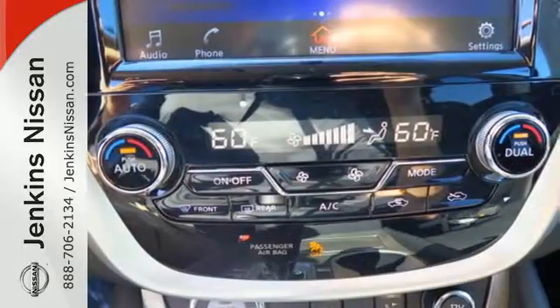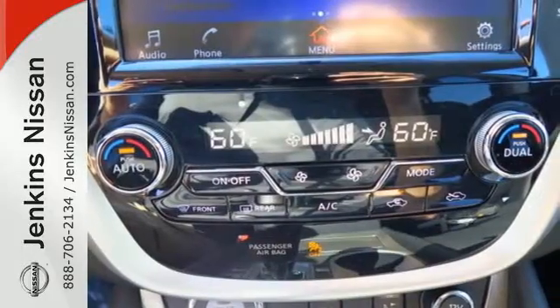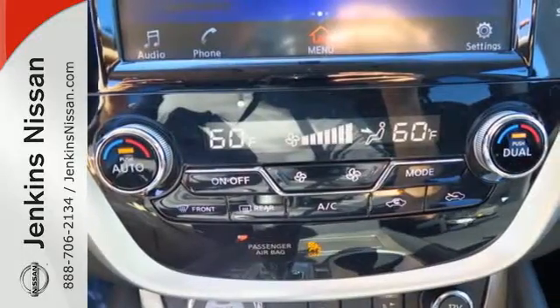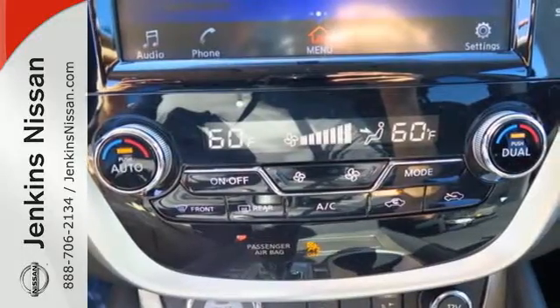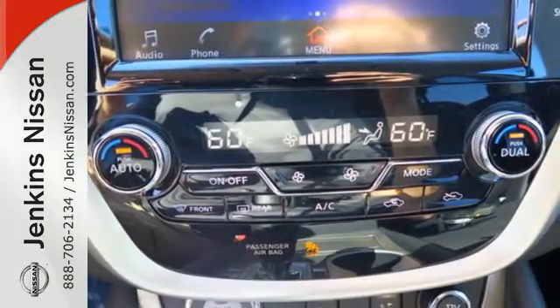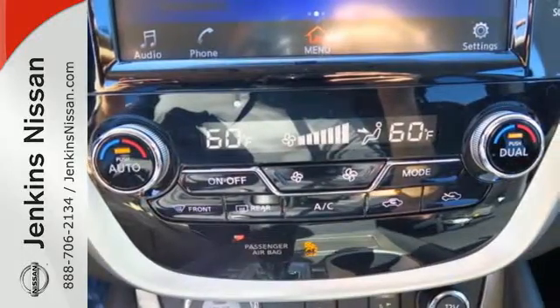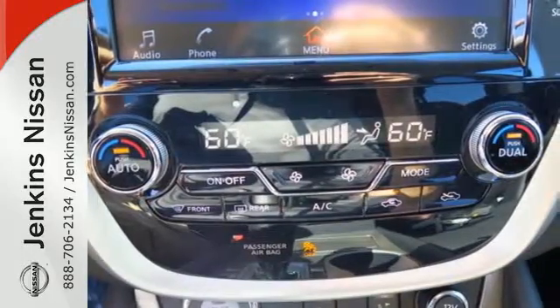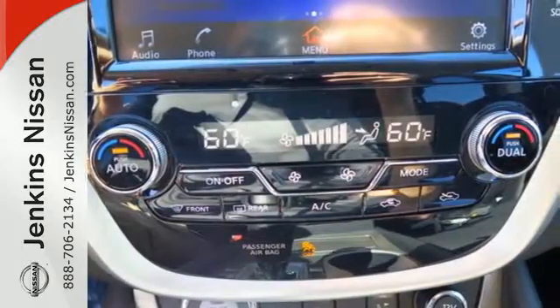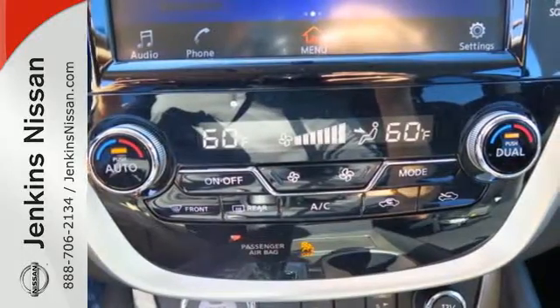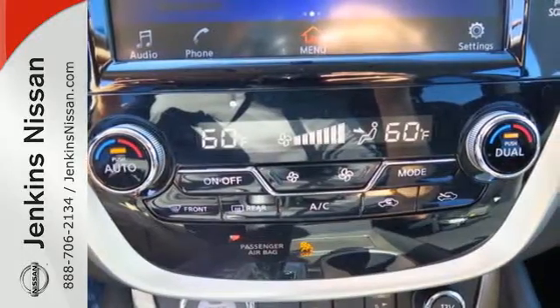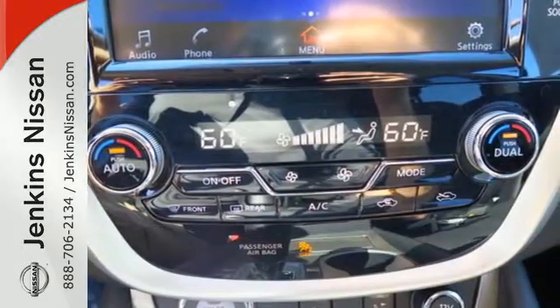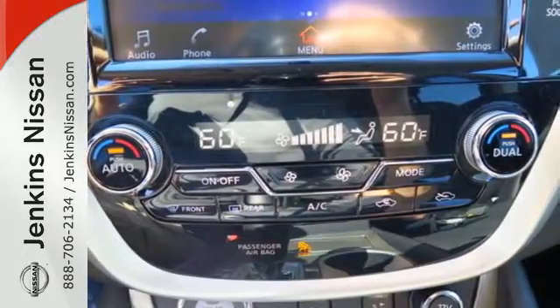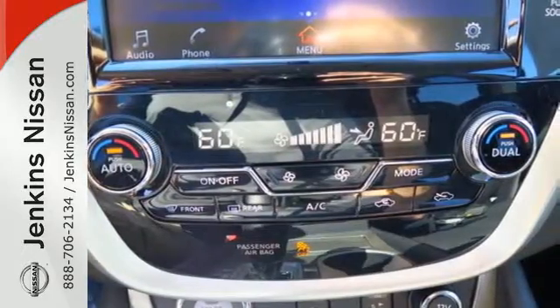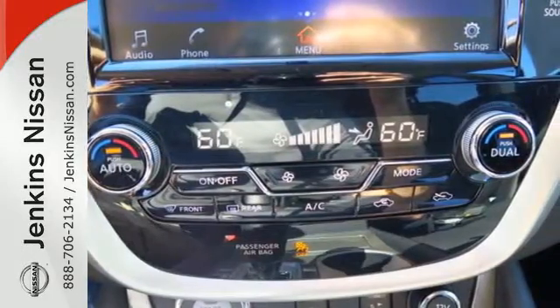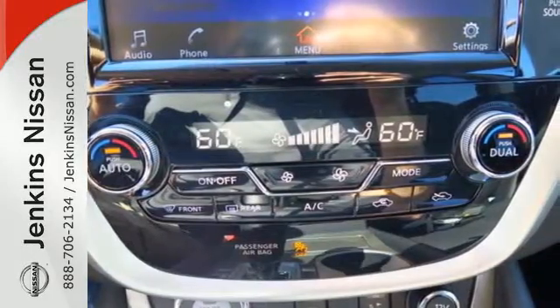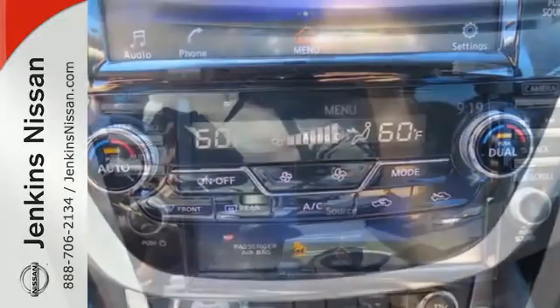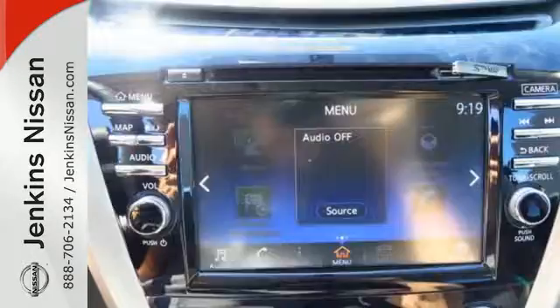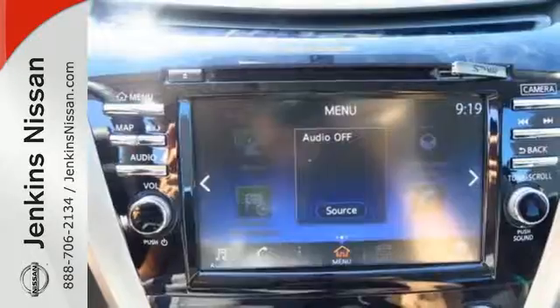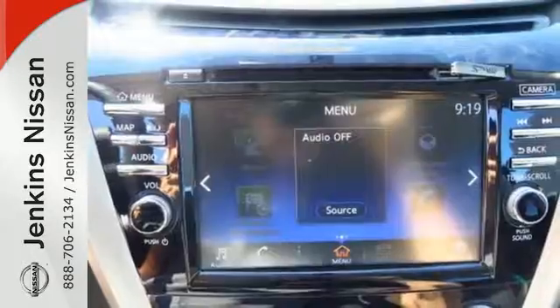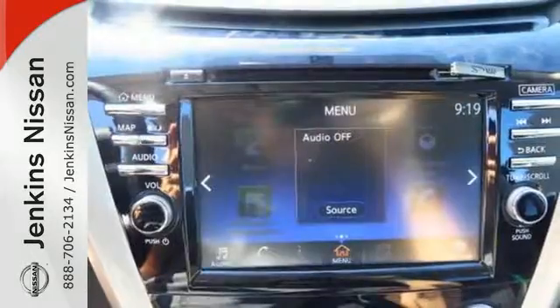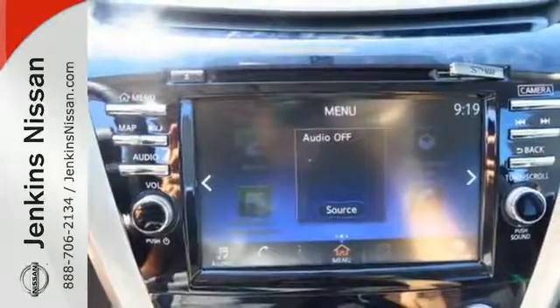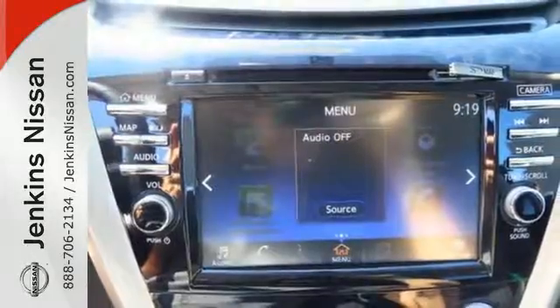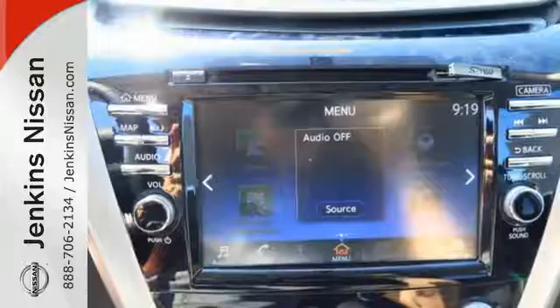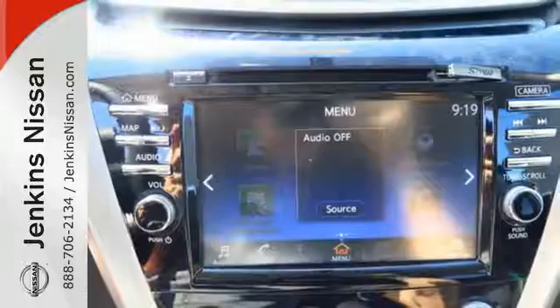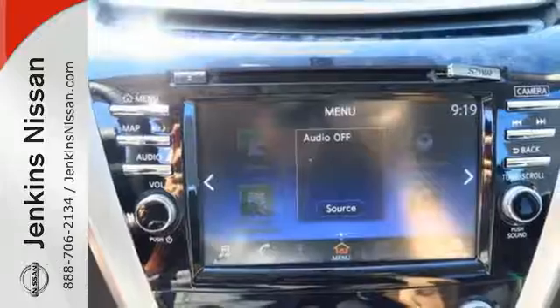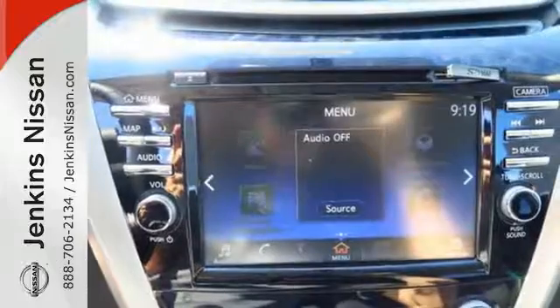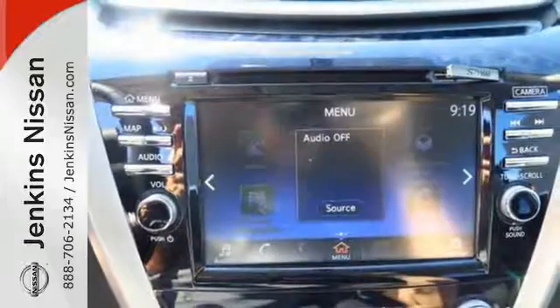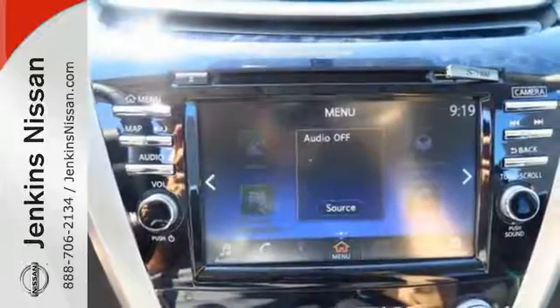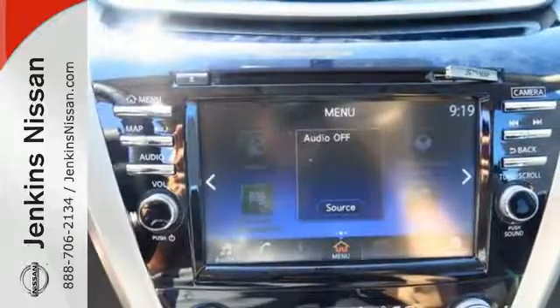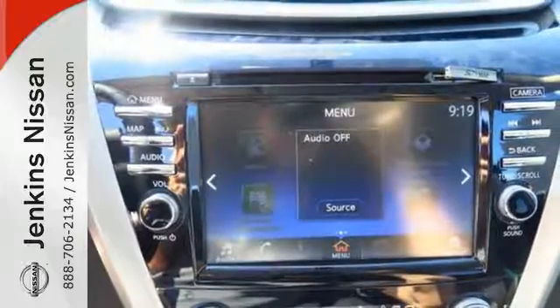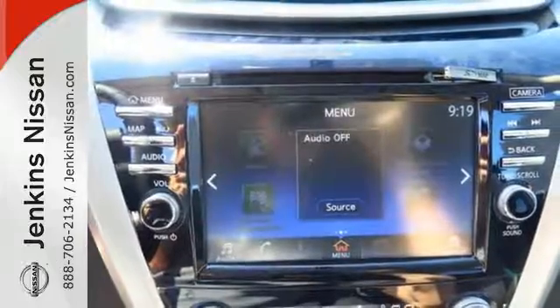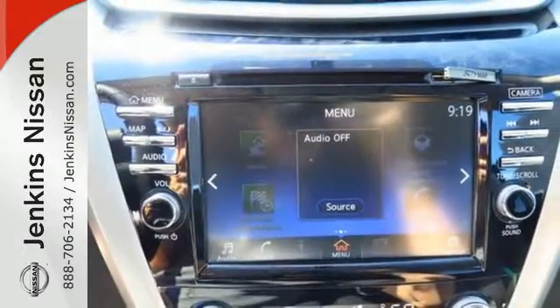Features include dual-zone climate control, Bluetooth, hands-free text messaging assistance, and vehicle dynamic control.